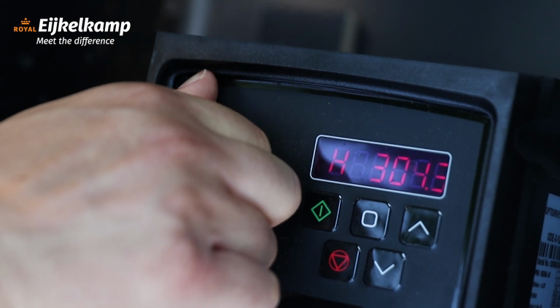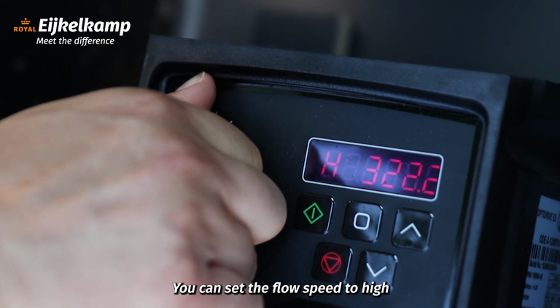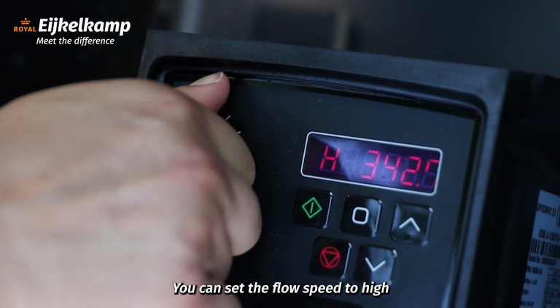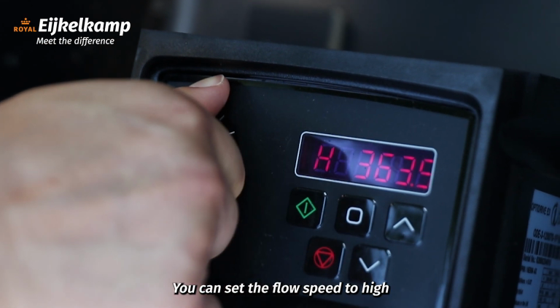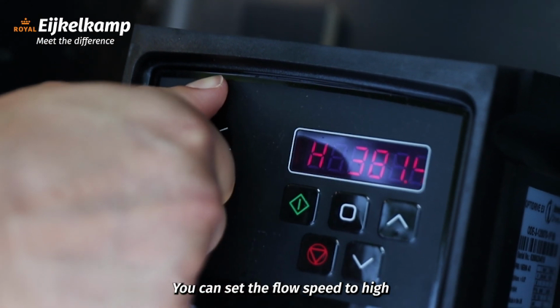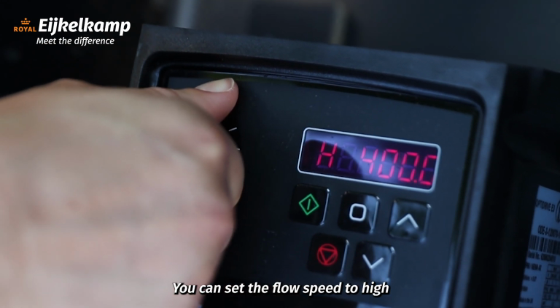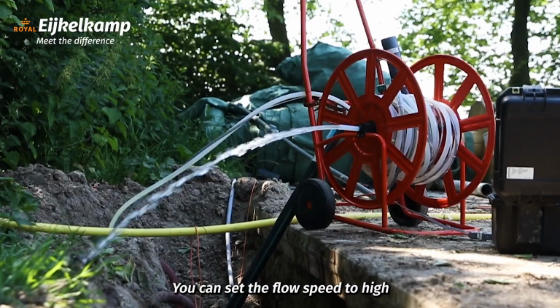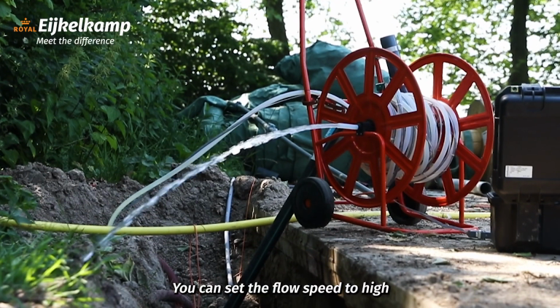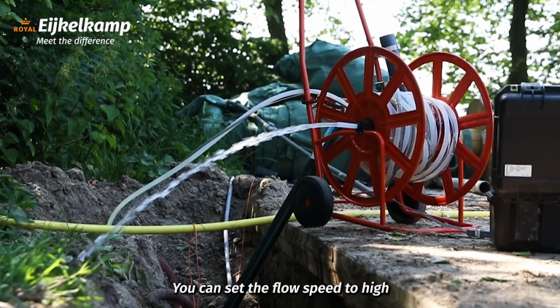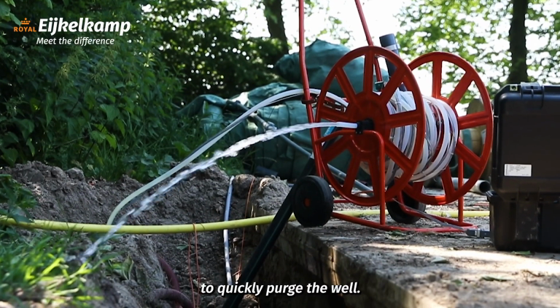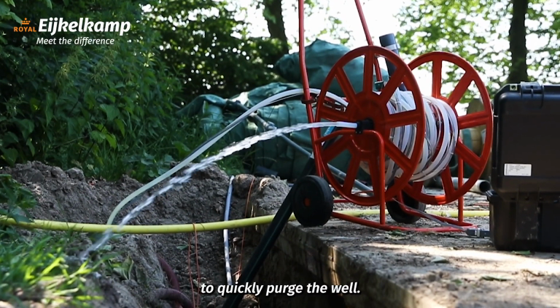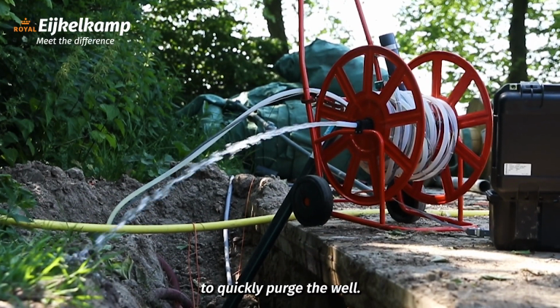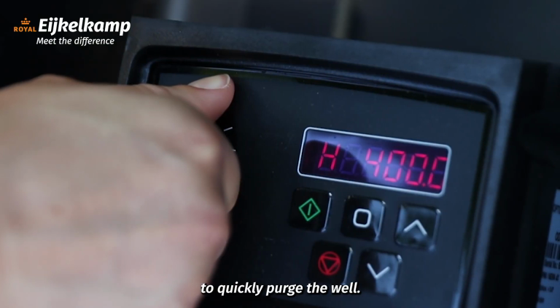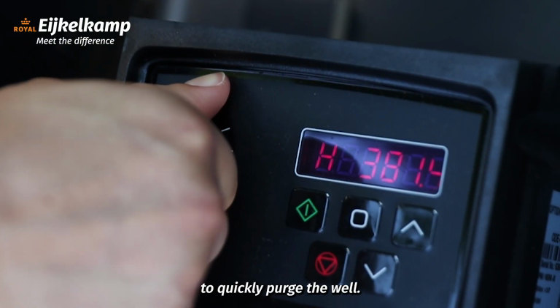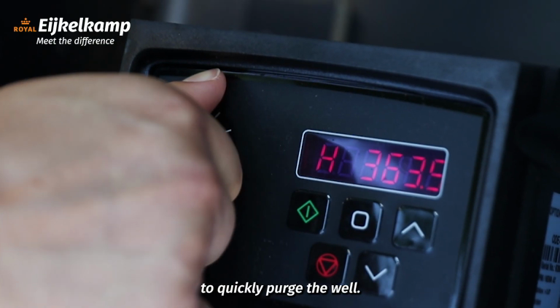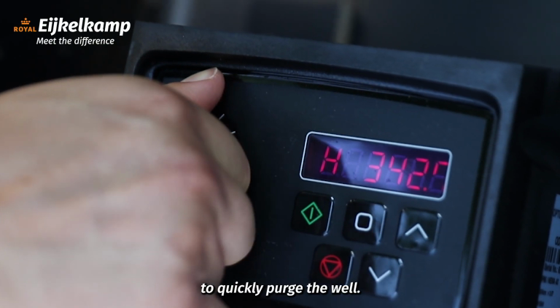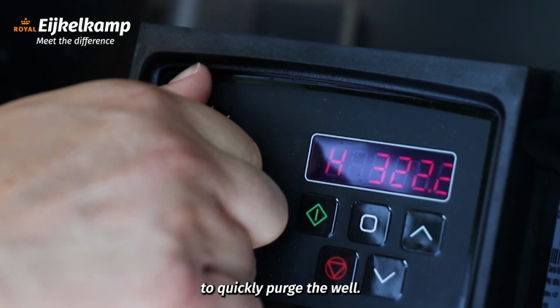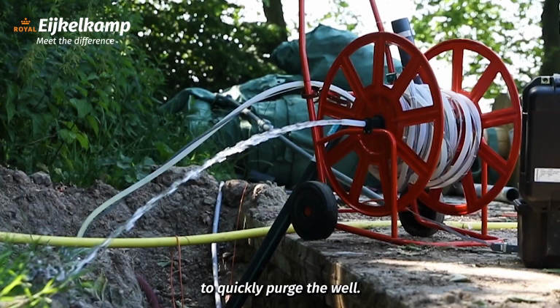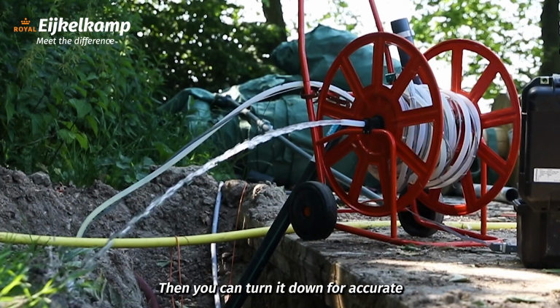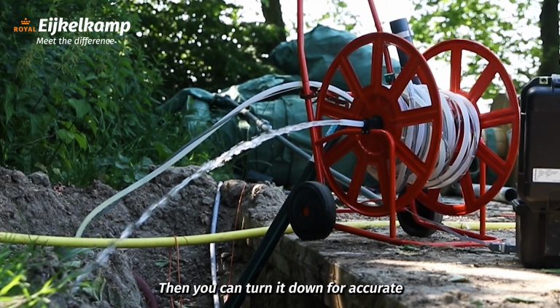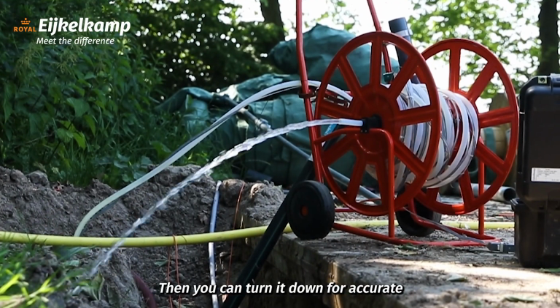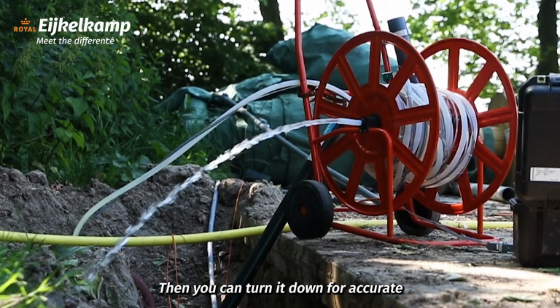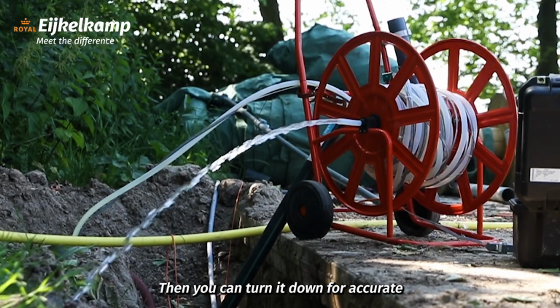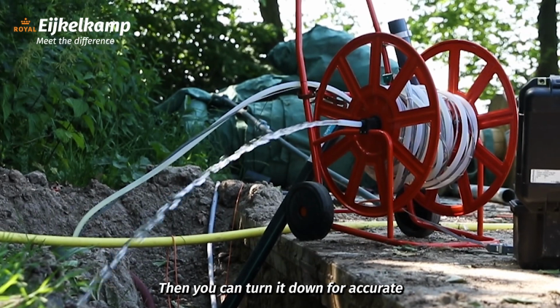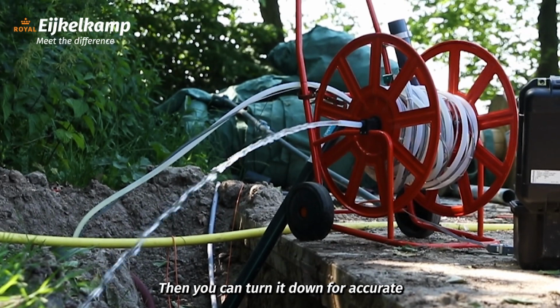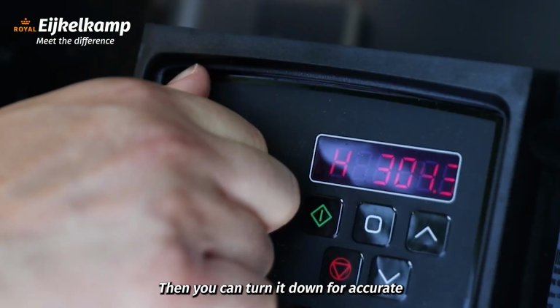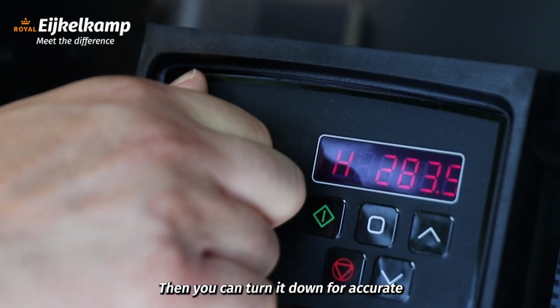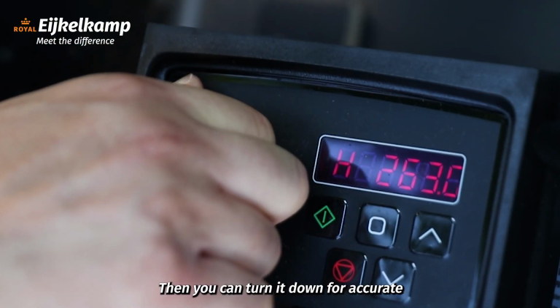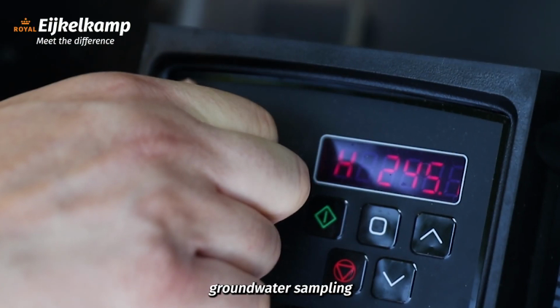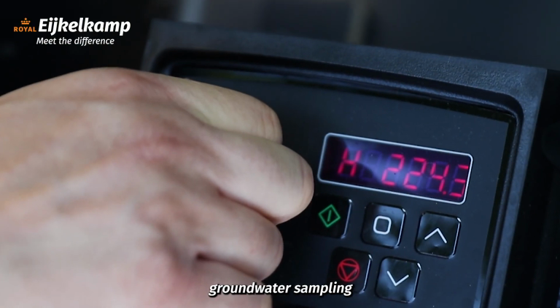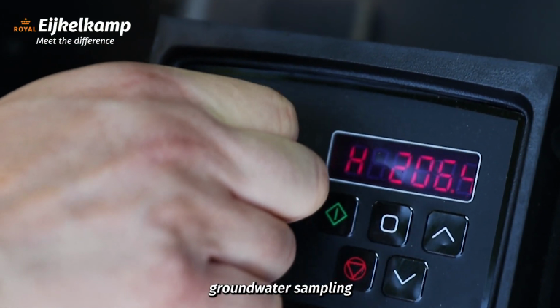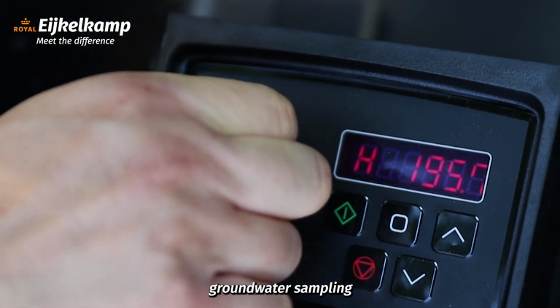You can set the flow speed to high to quickly purge the well. Then, you can turn it down for accurate groundwater sampling.